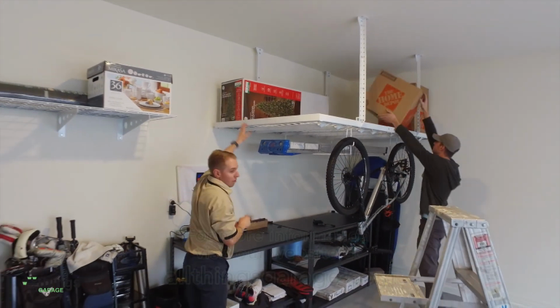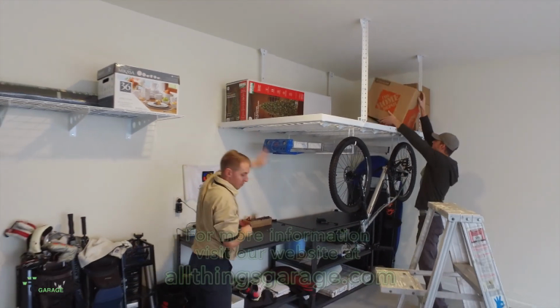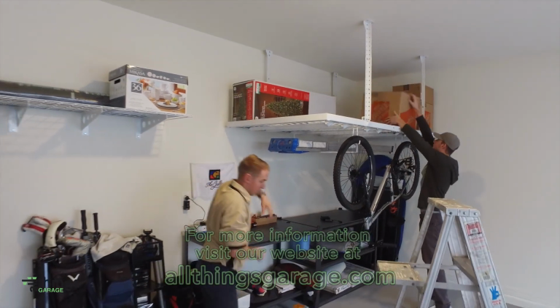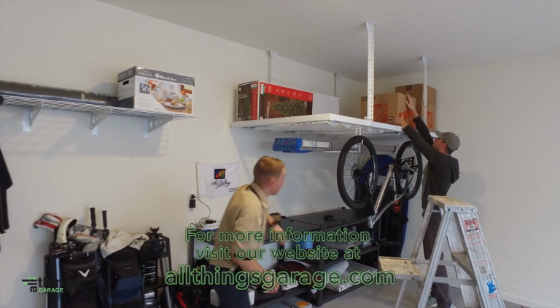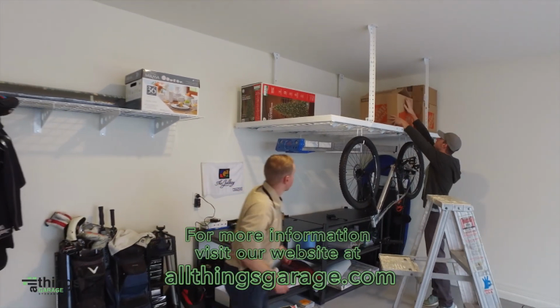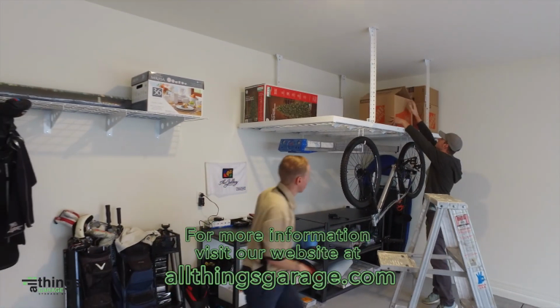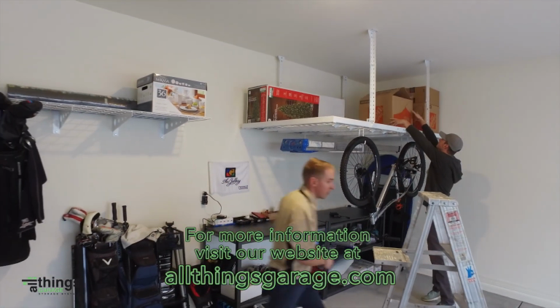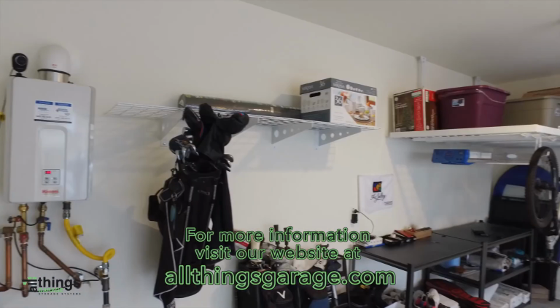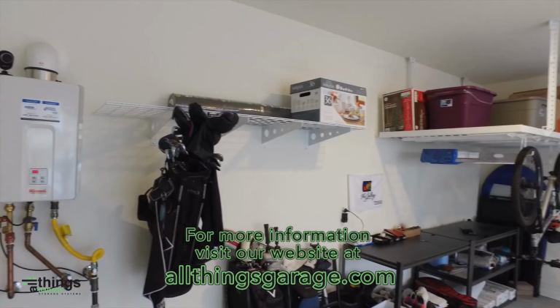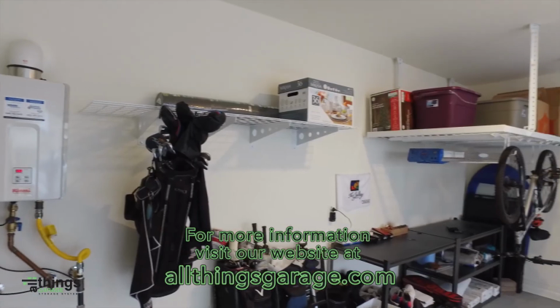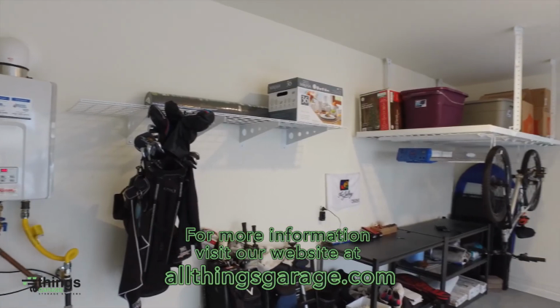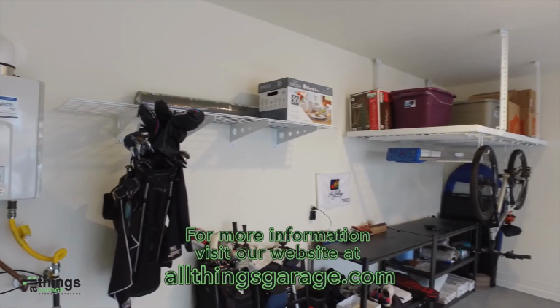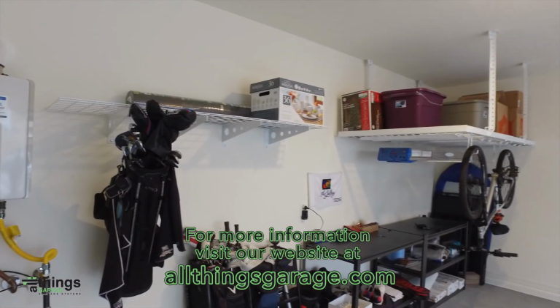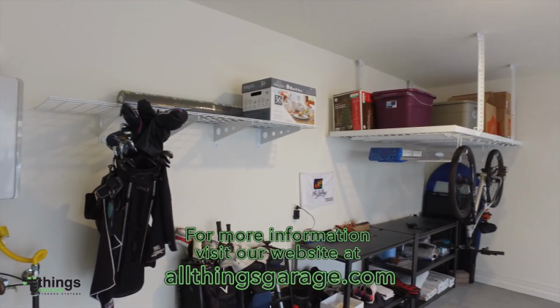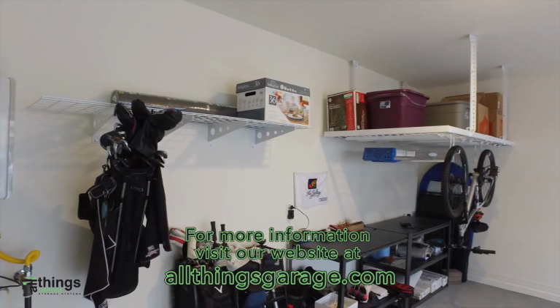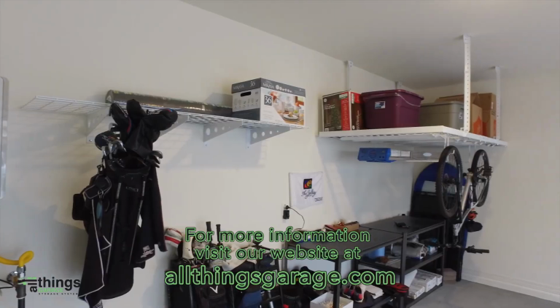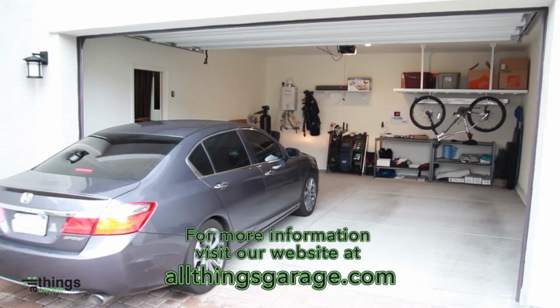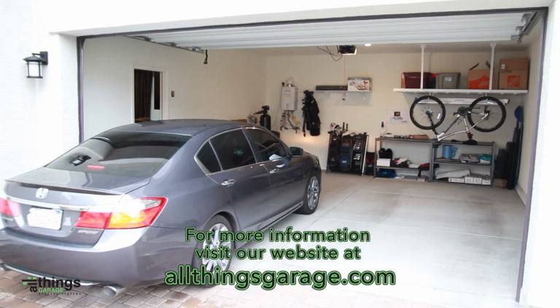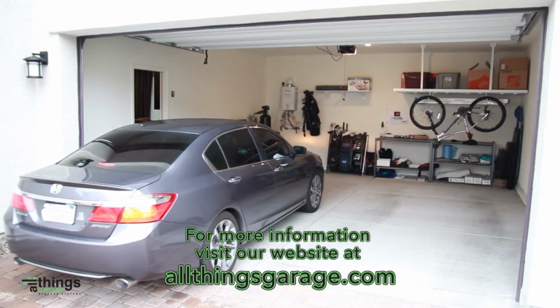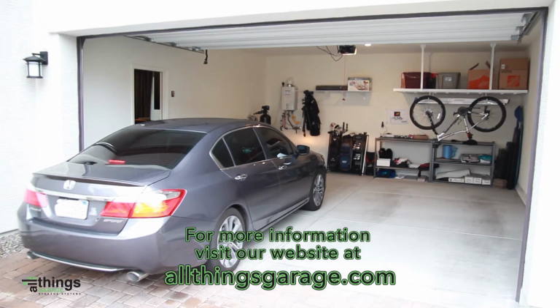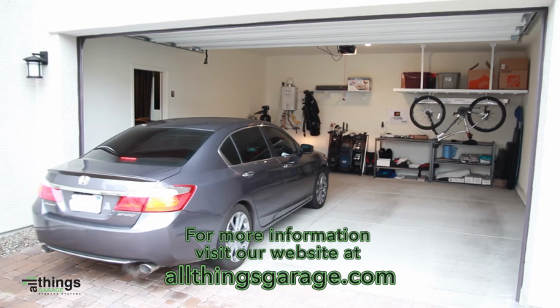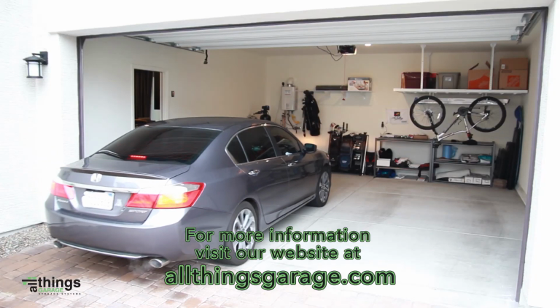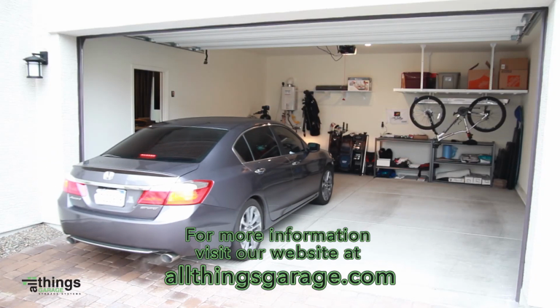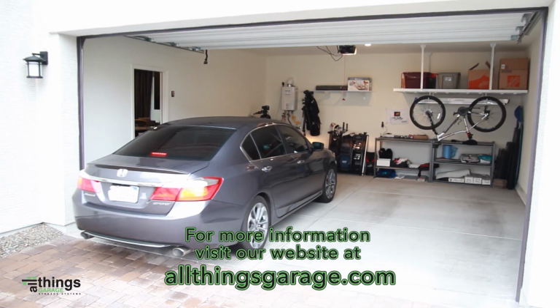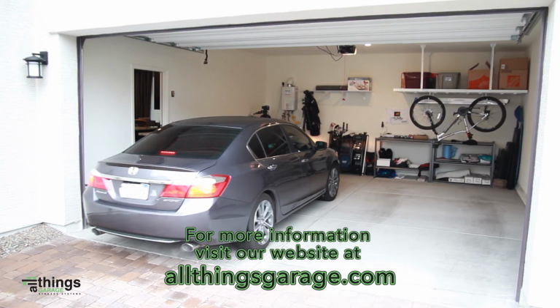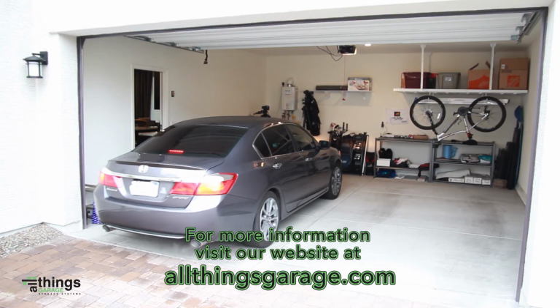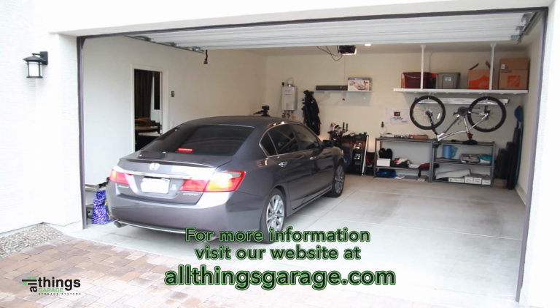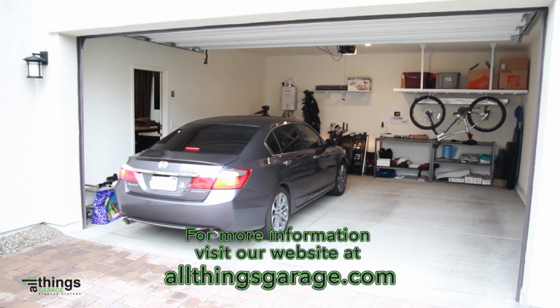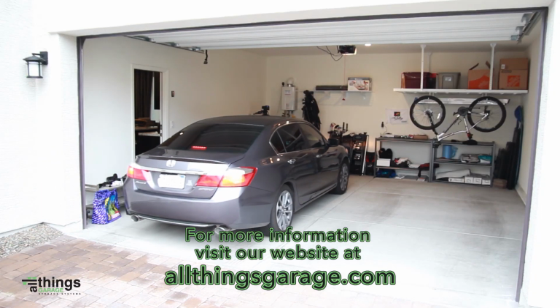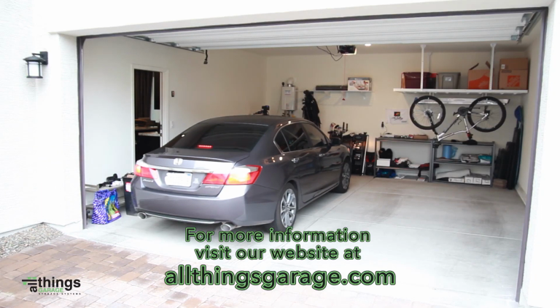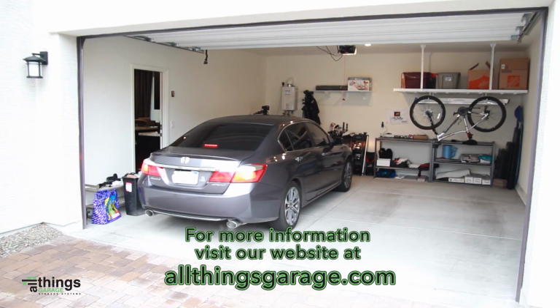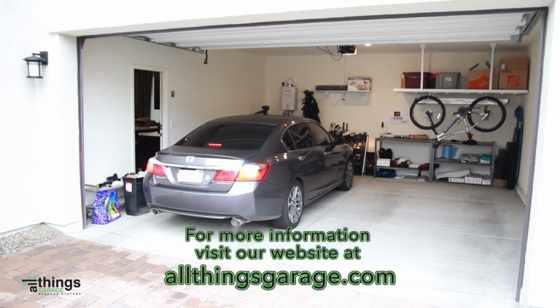Thank you for watching. For more information take a look at our installation guide on our website, allthingsgarage.com.